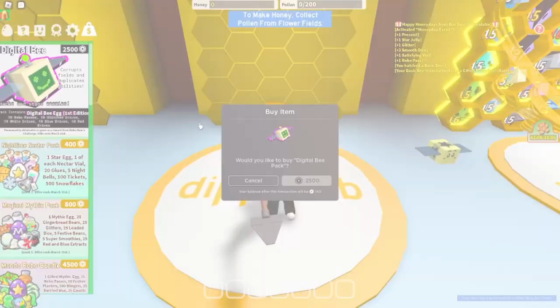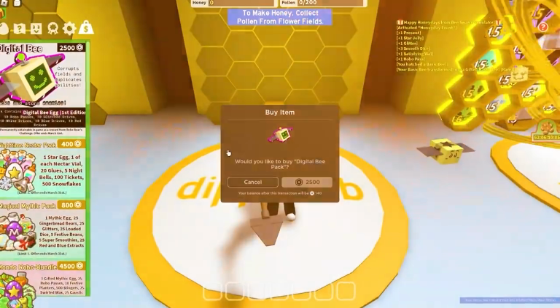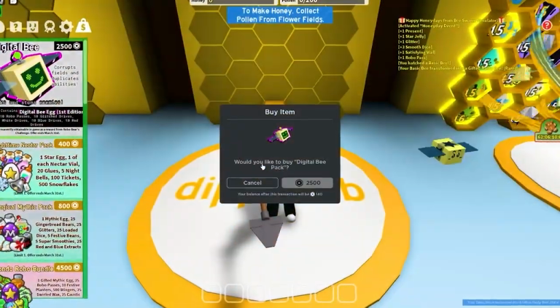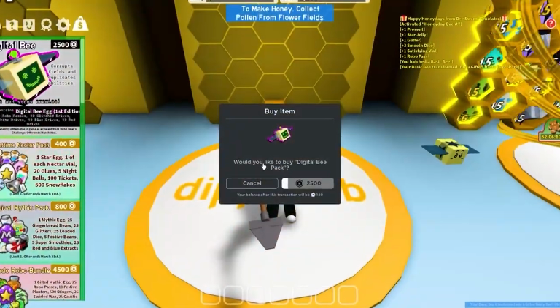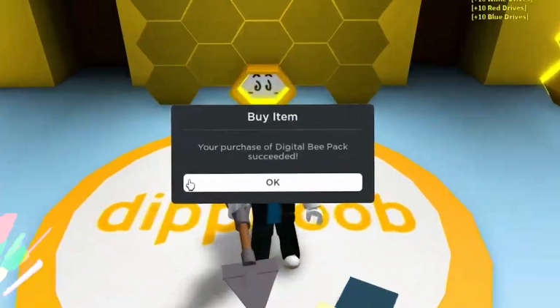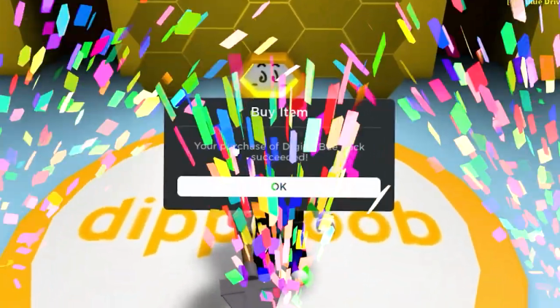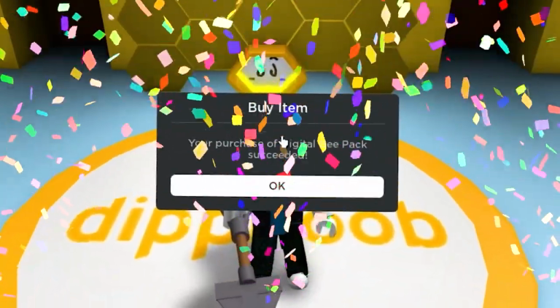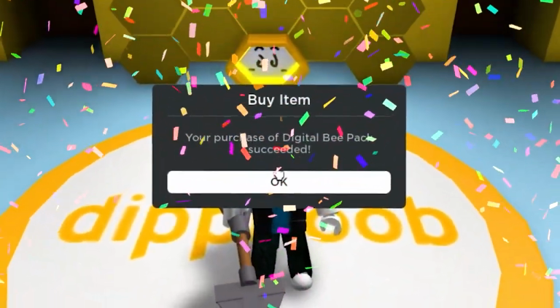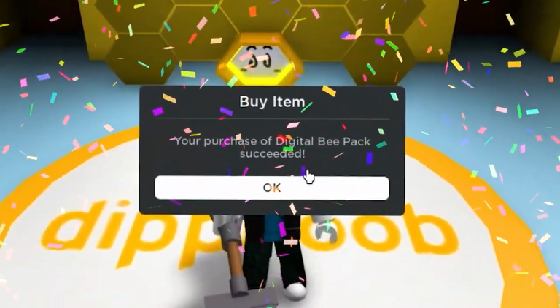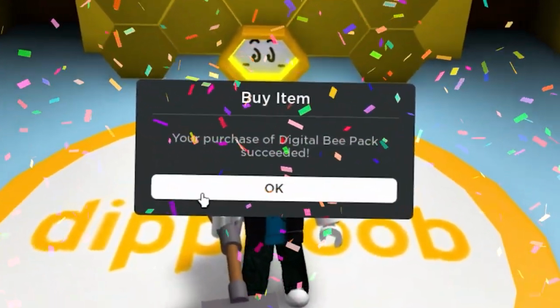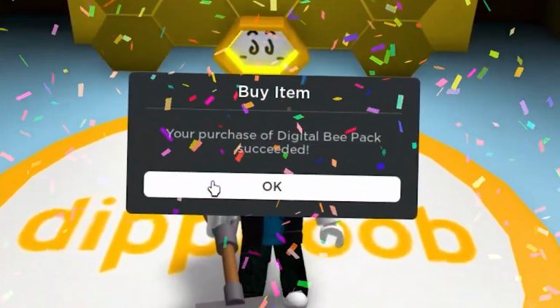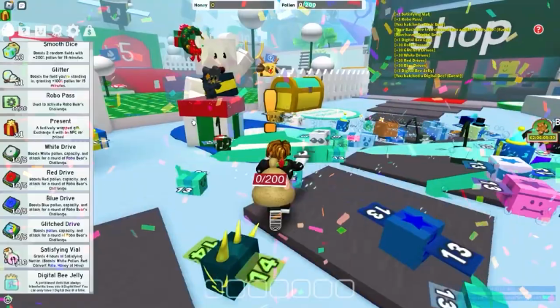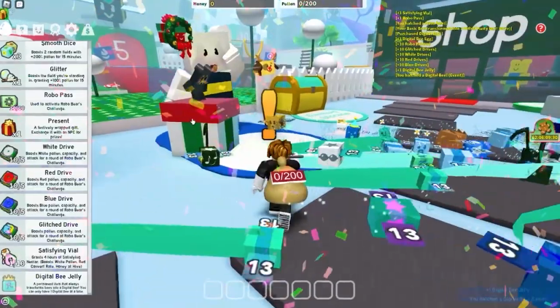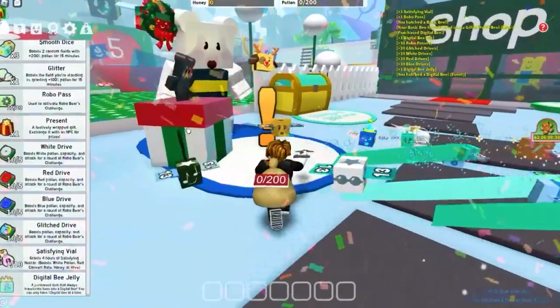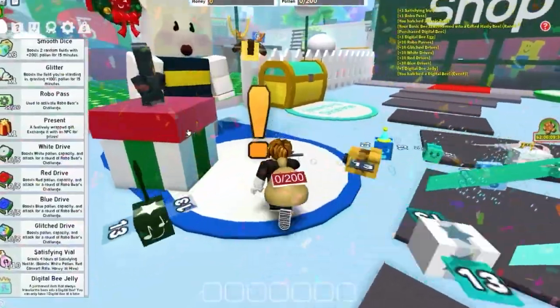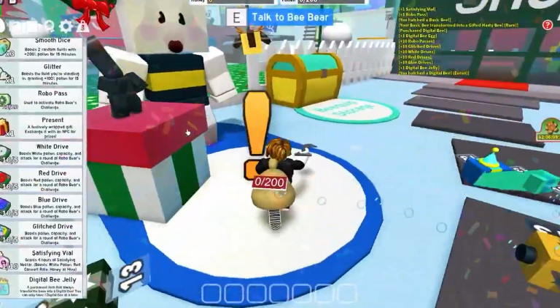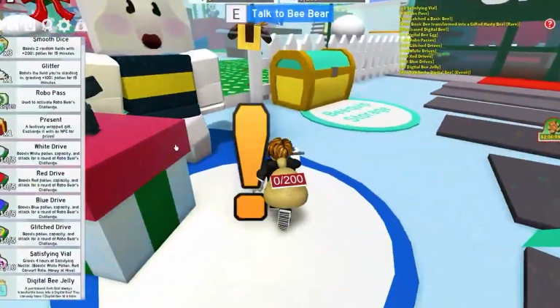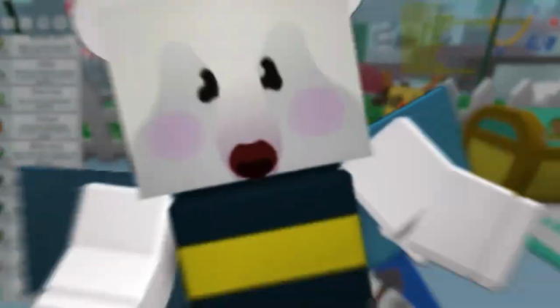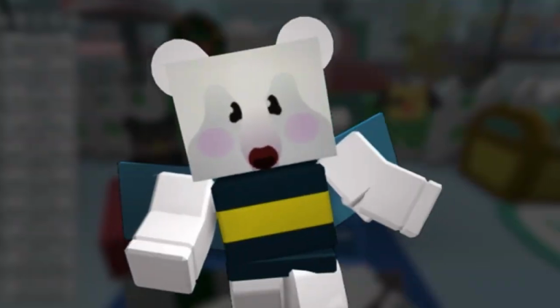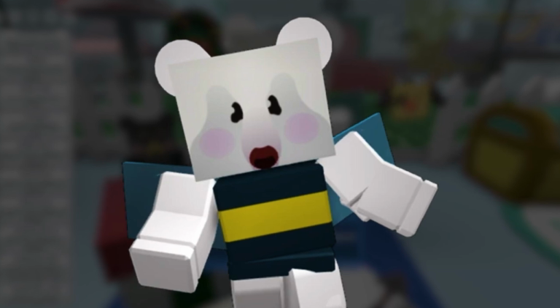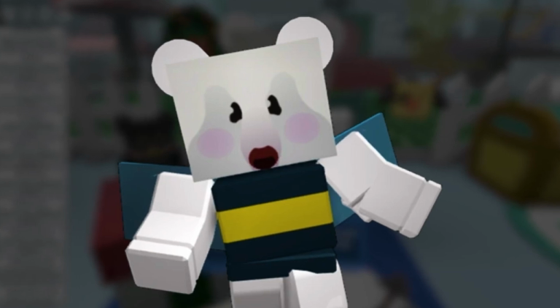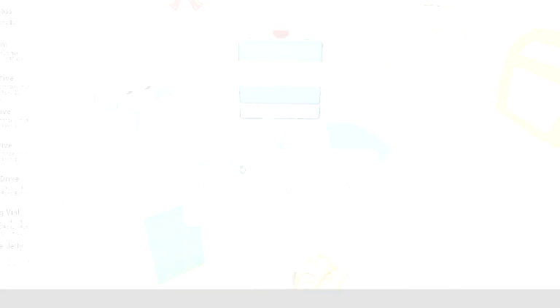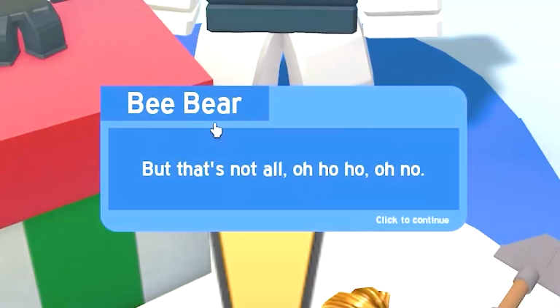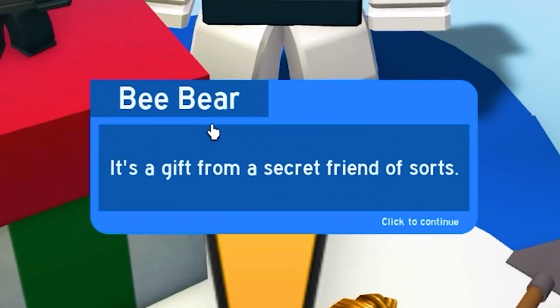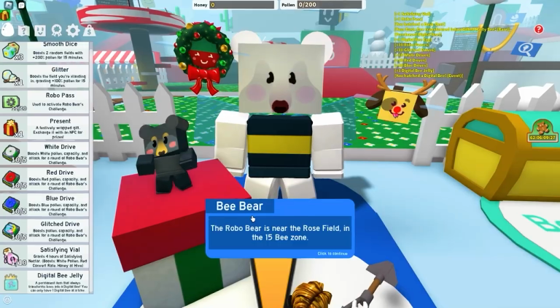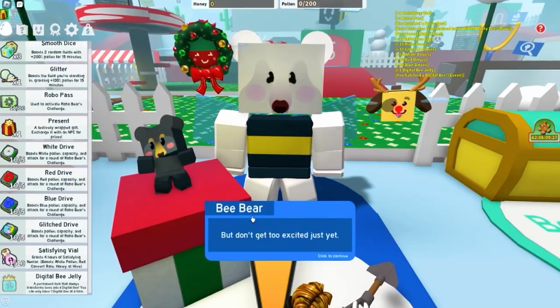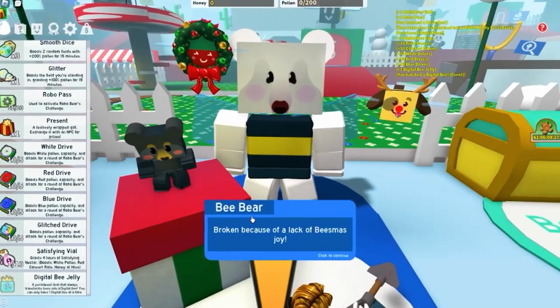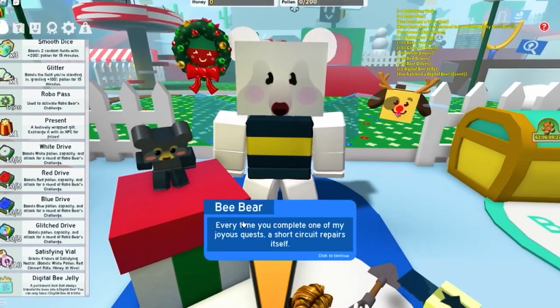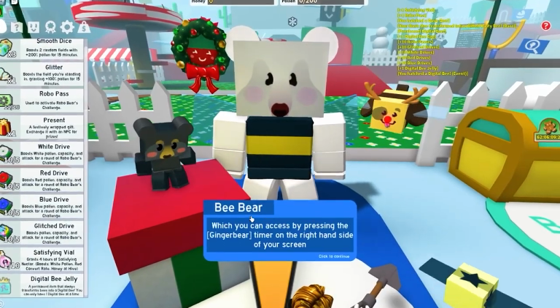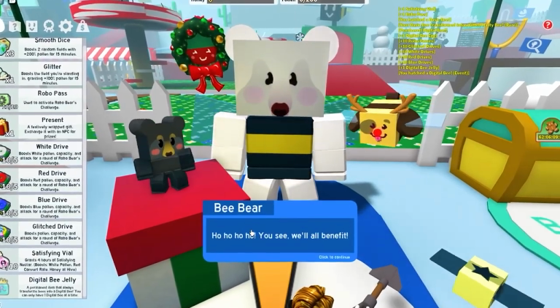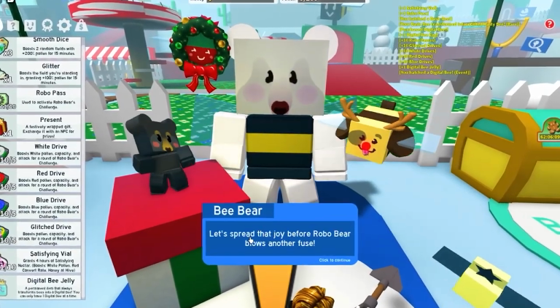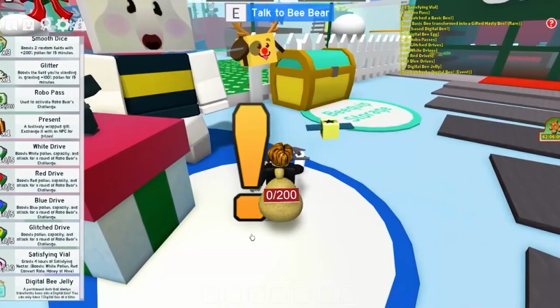Now what we're going to do is buy the Digital Bee. There we go, we got the Digital Bee. First, I'm going to run over to this Bee Bear and talk to him. Let's get a quest.